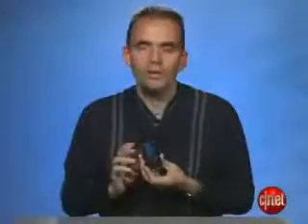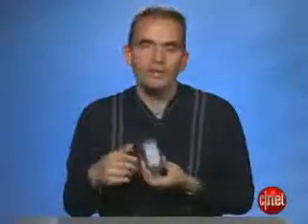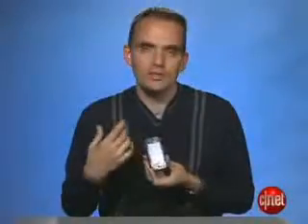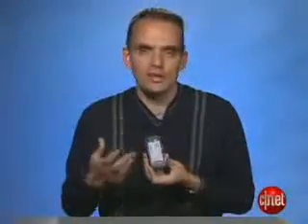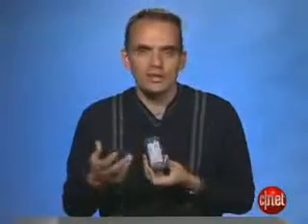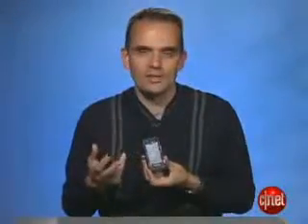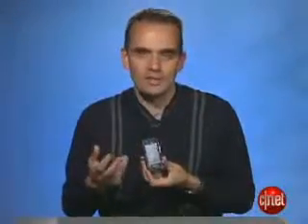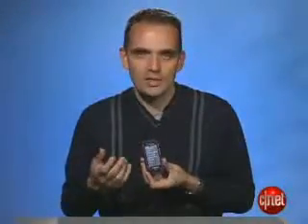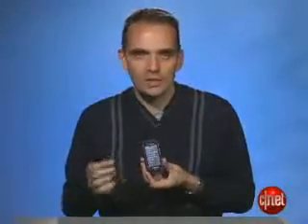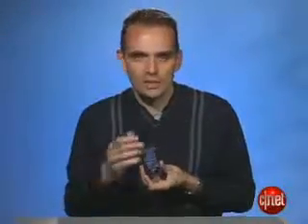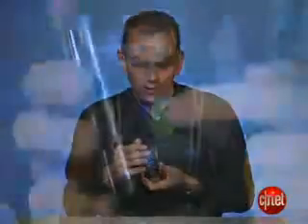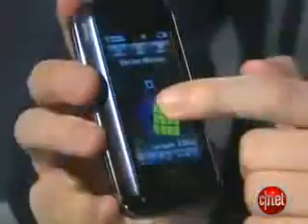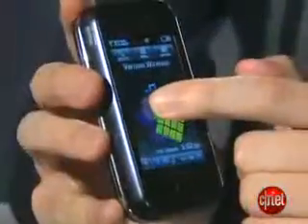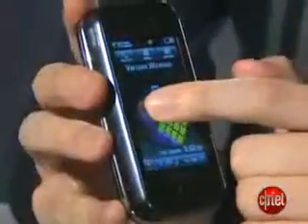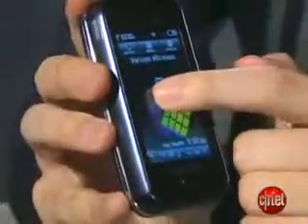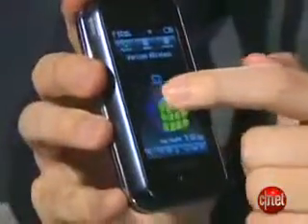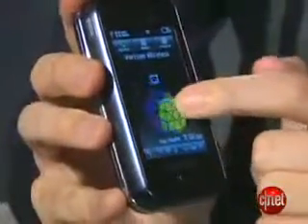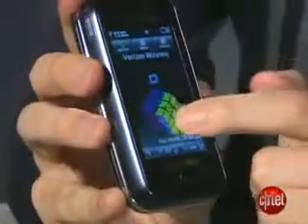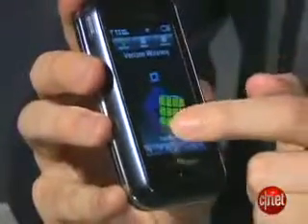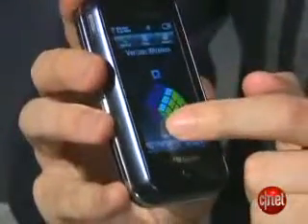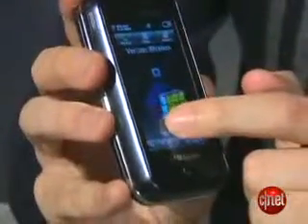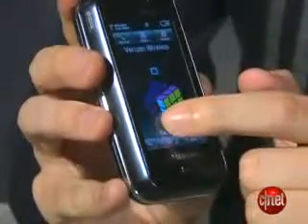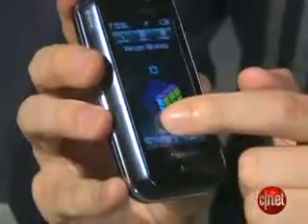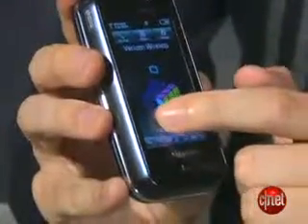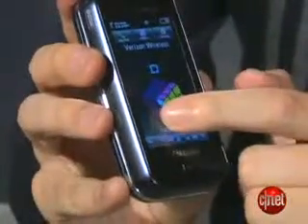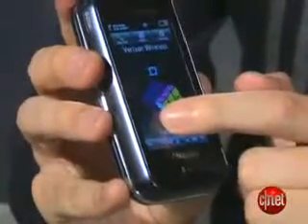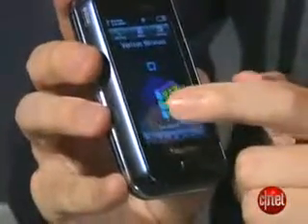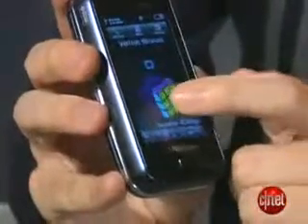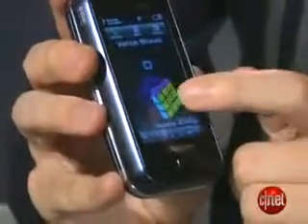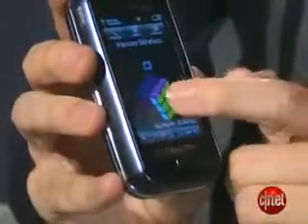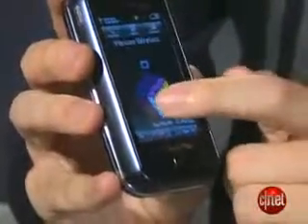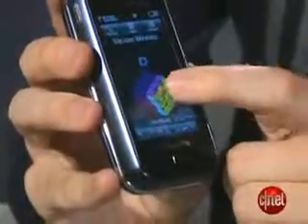One thing that's interesting about the touchscreen is they do have a pretty interesting screensaver. It's called a living cube, and it's kind of a Rubik's Cube type thing.